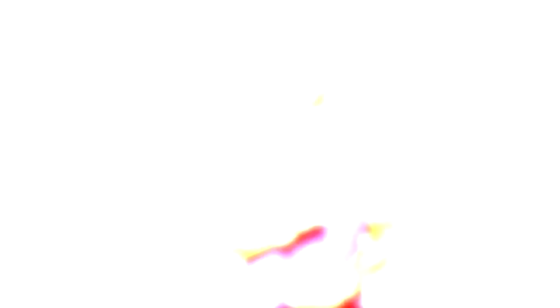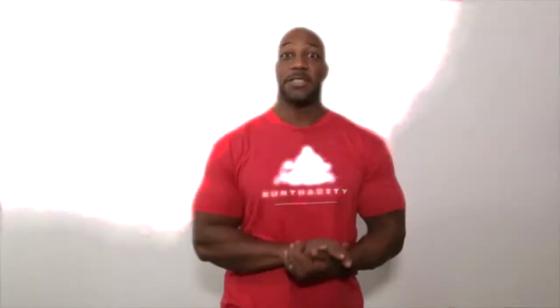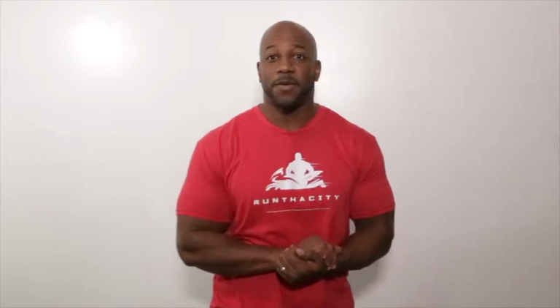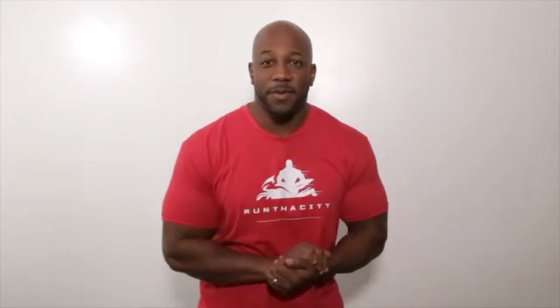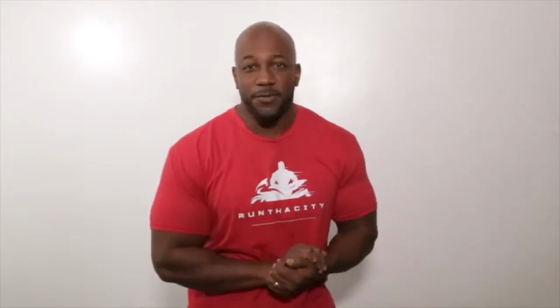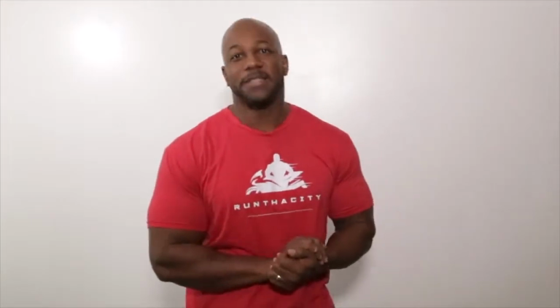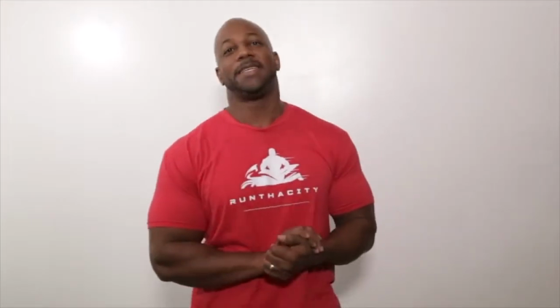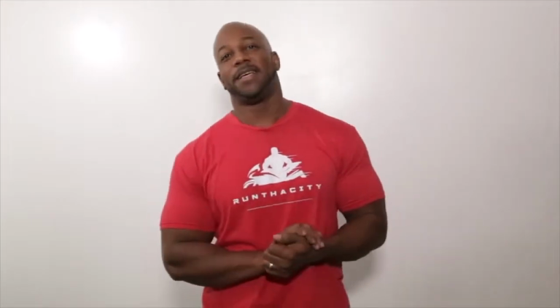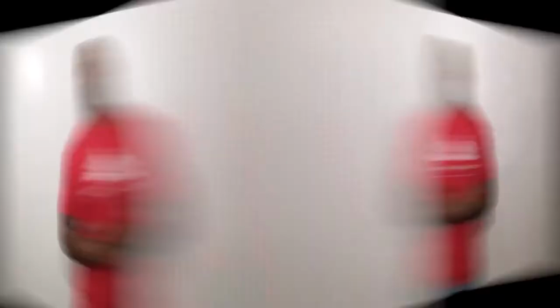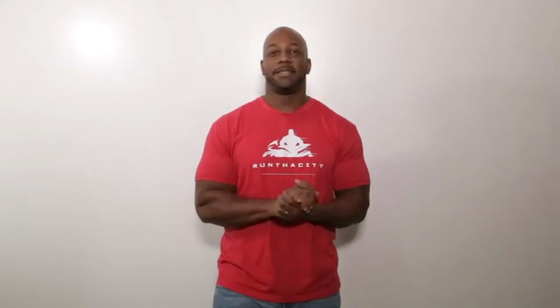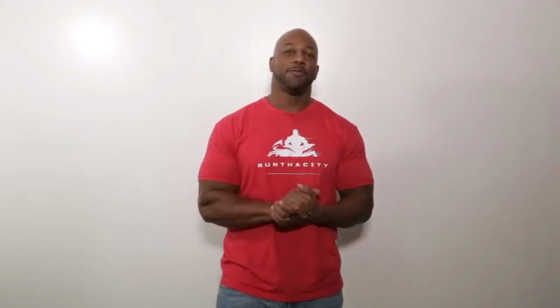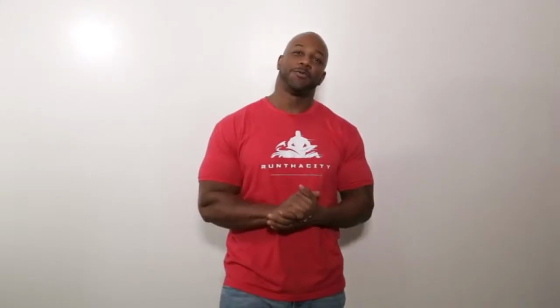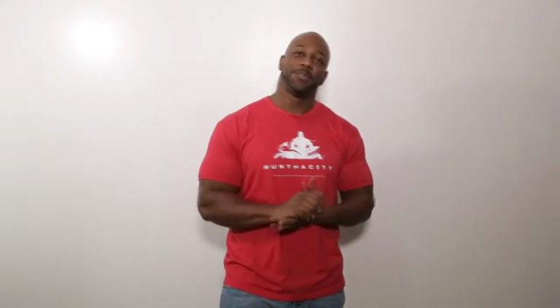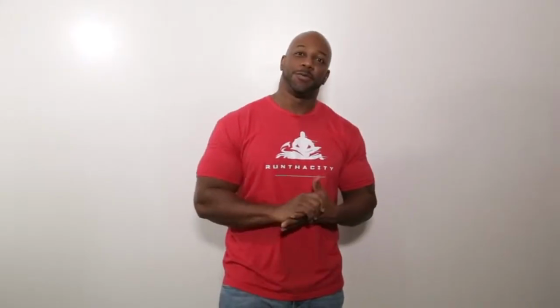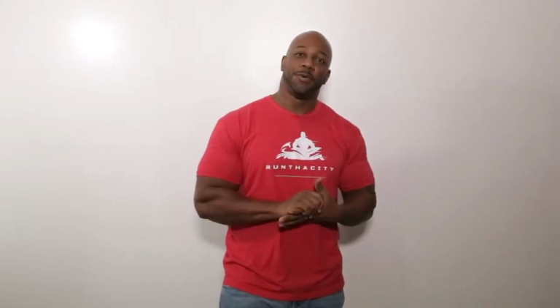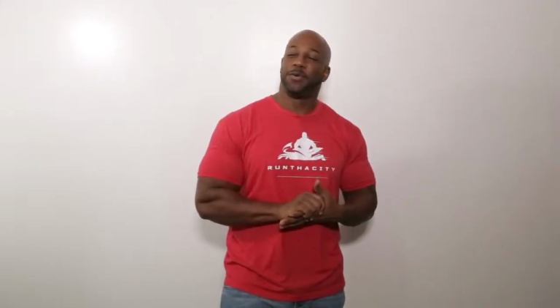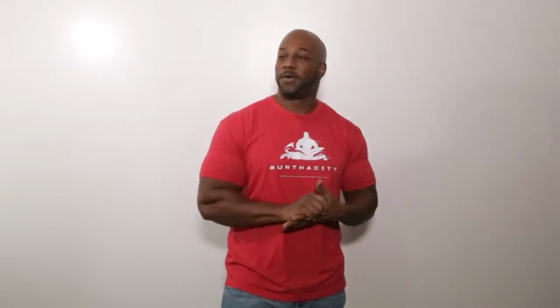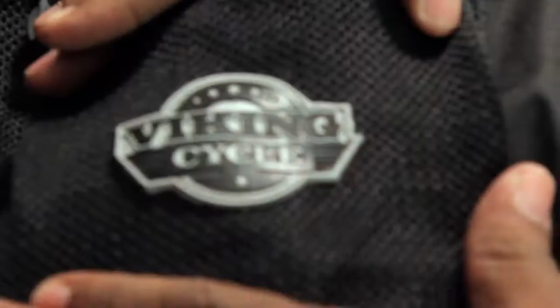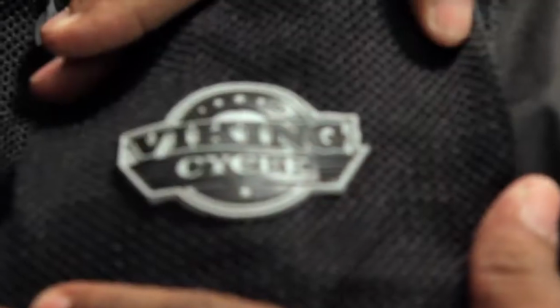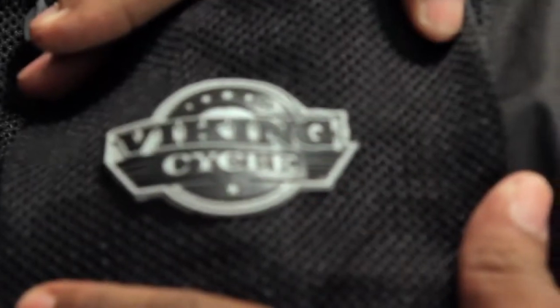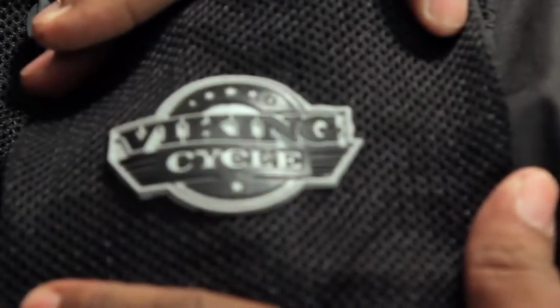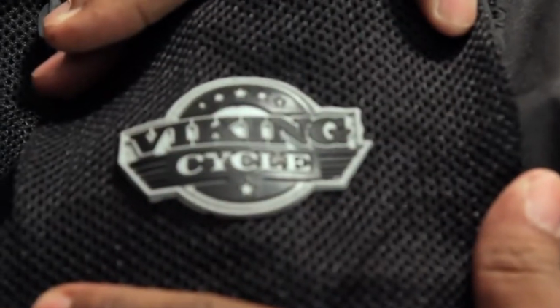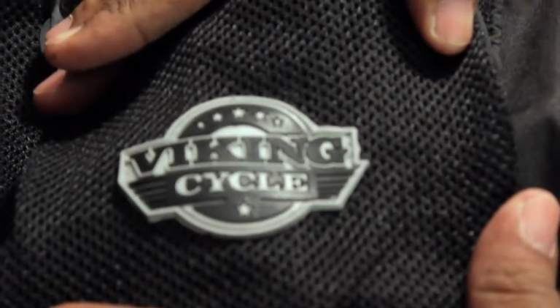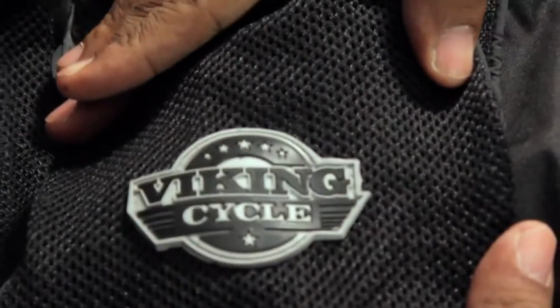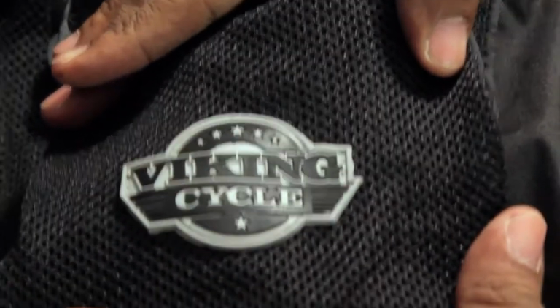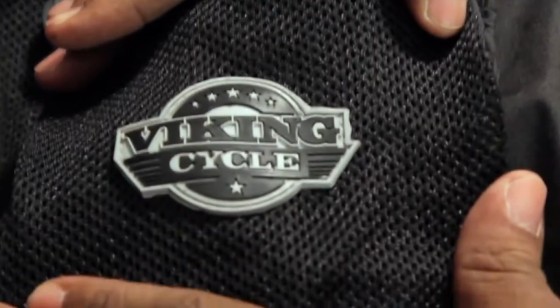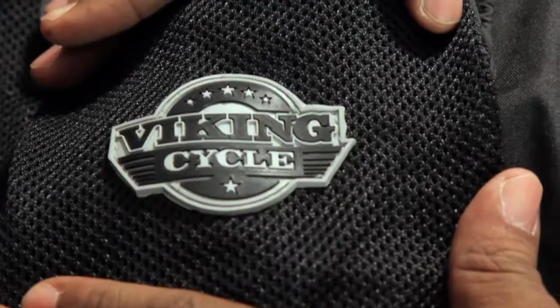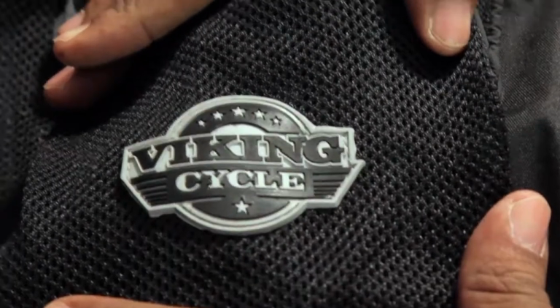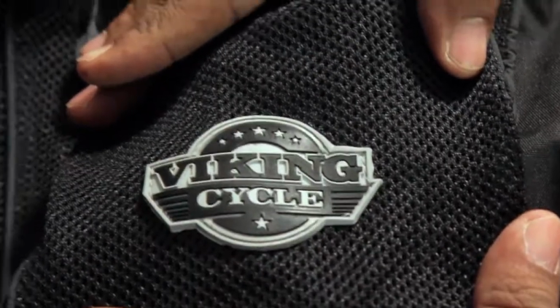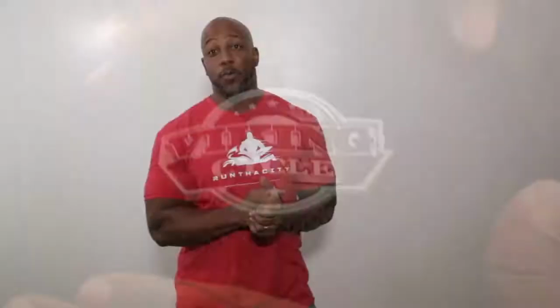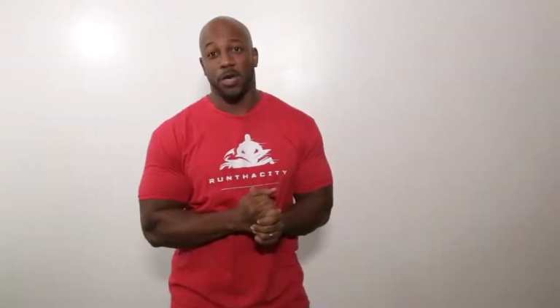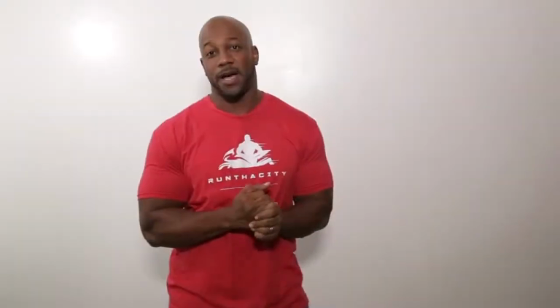What's up everybody, RunnerCity here and today I'm going to do a review of Viking Cycles textile motorcycle jacket, the Warlock.